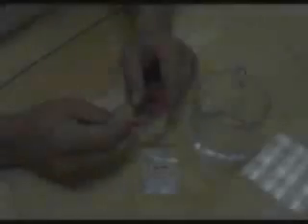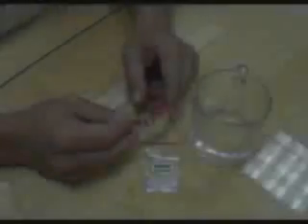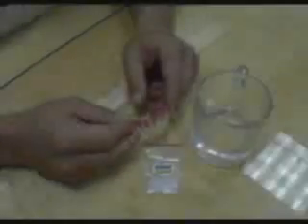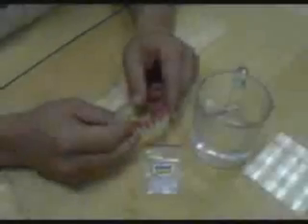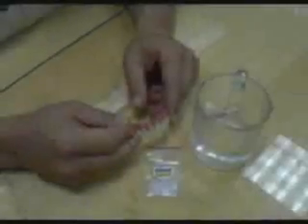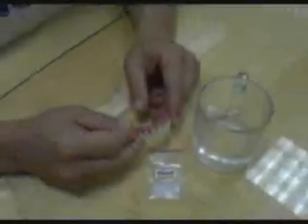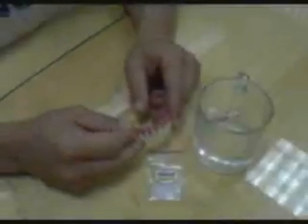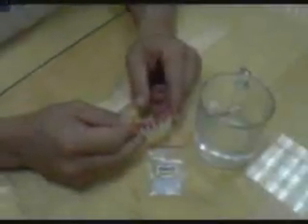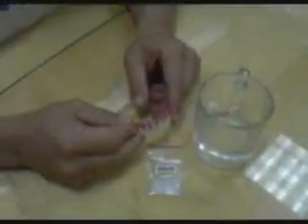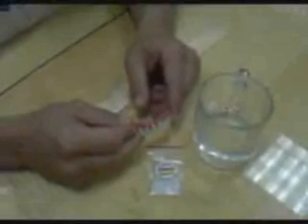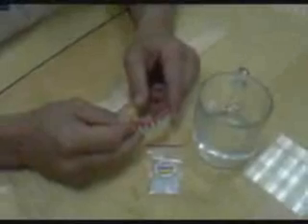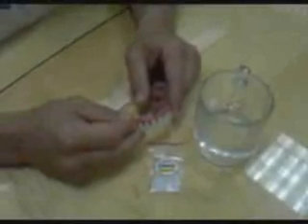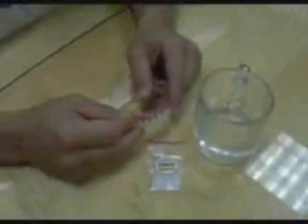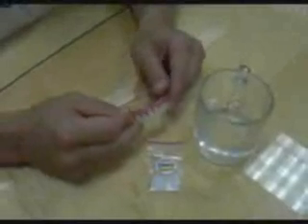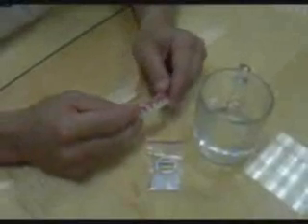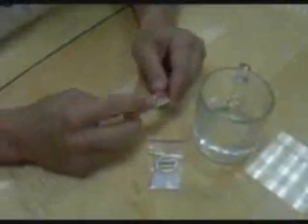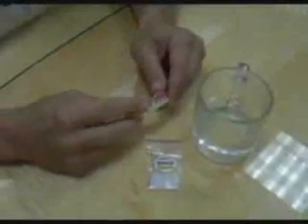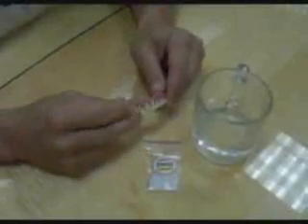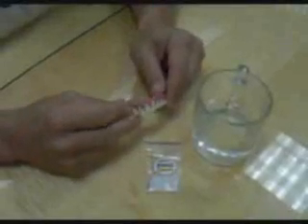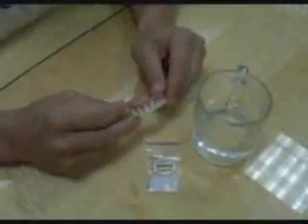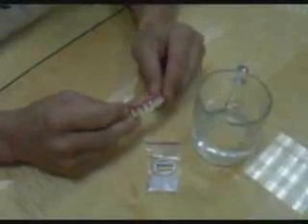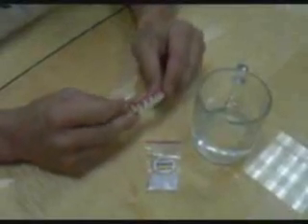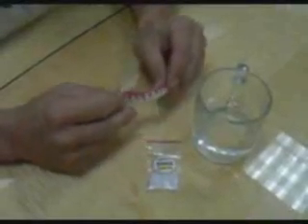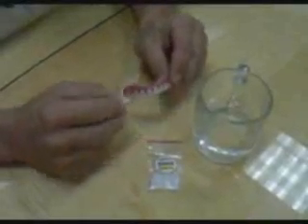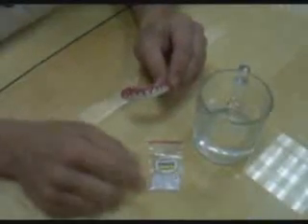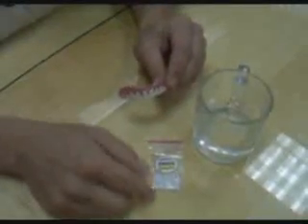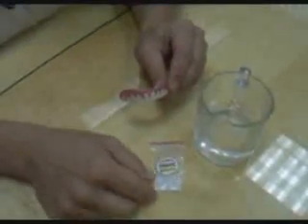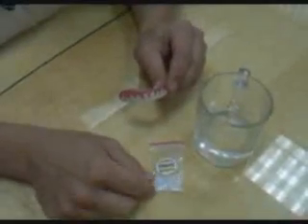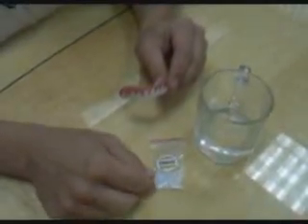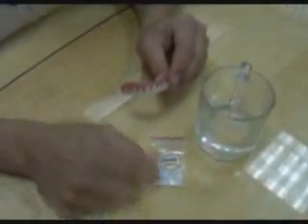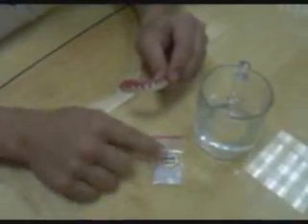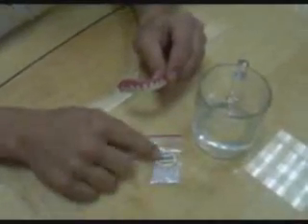Notice there are several items inside the package: one is the secure smile and the second is the fitting plastic beads.